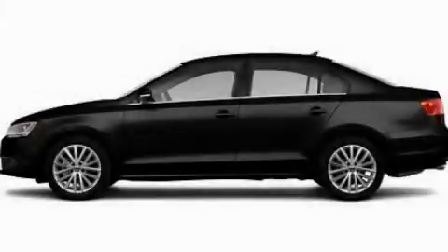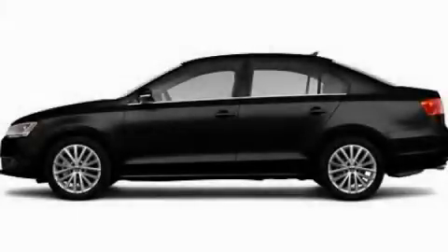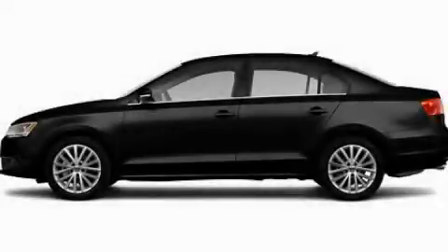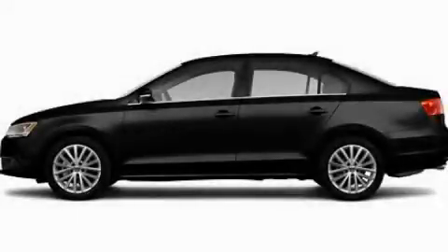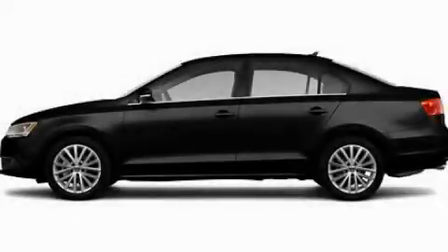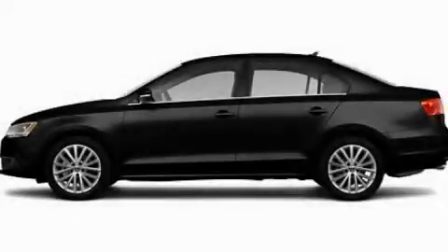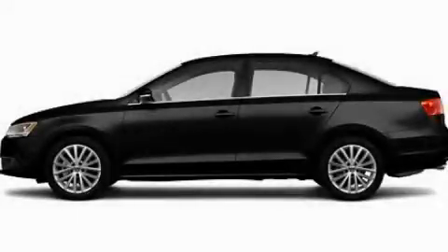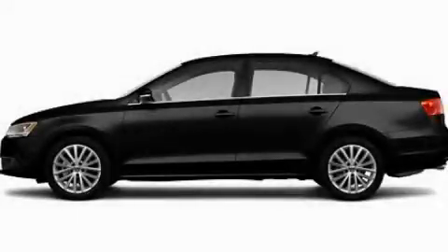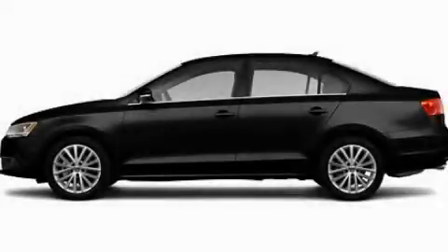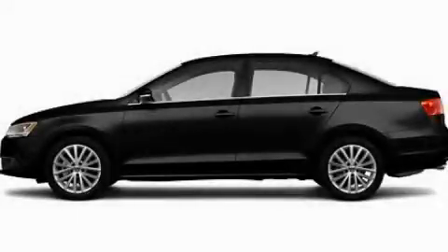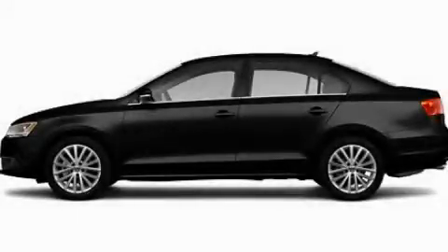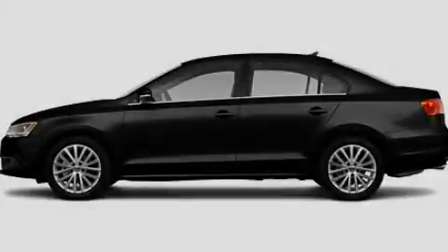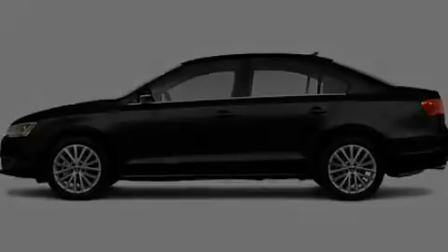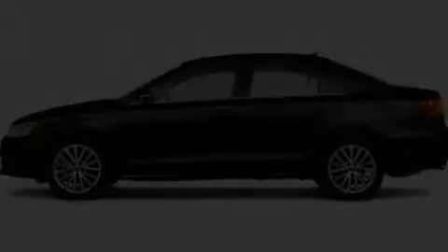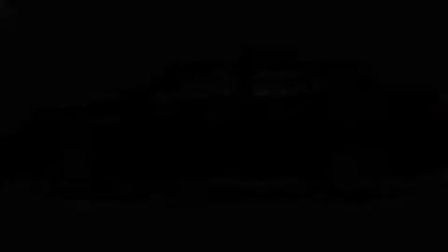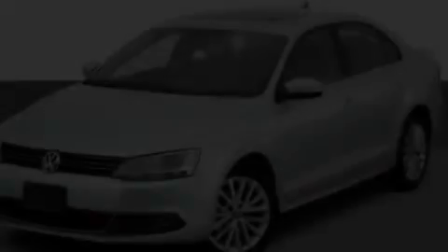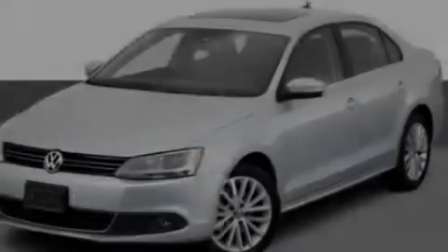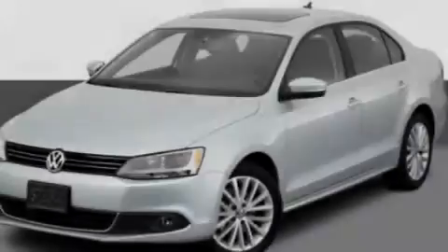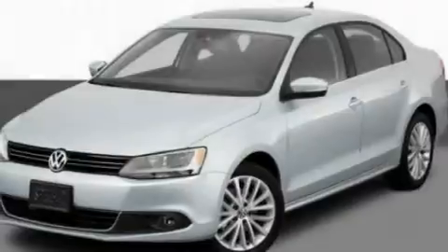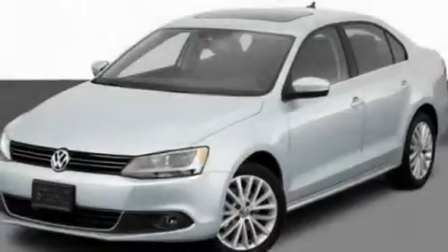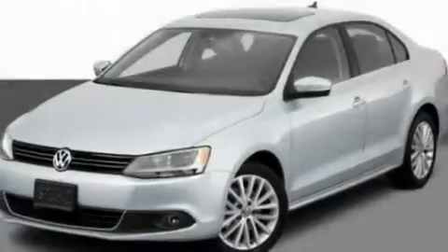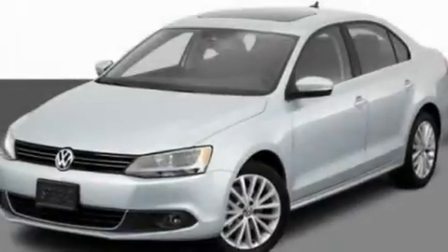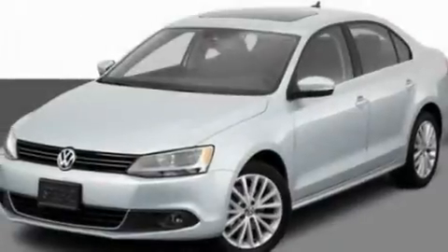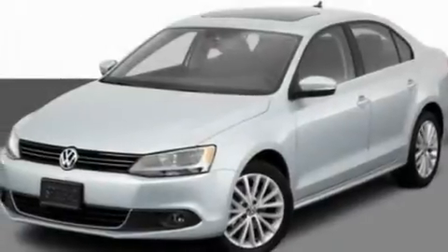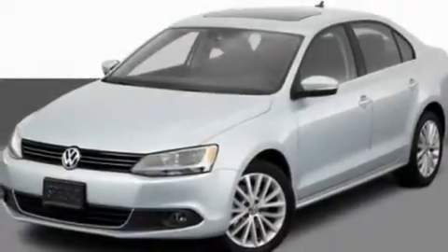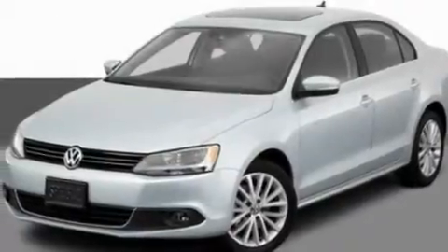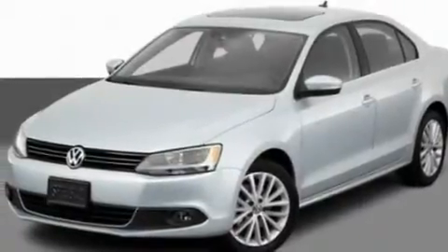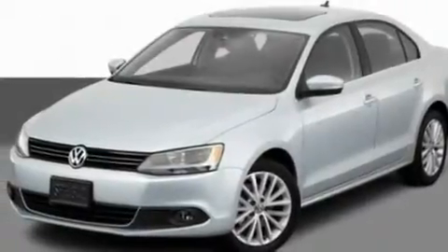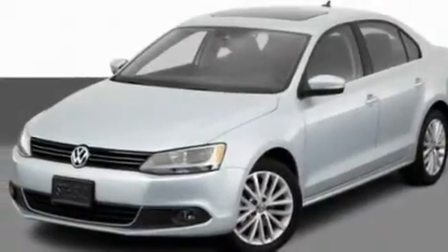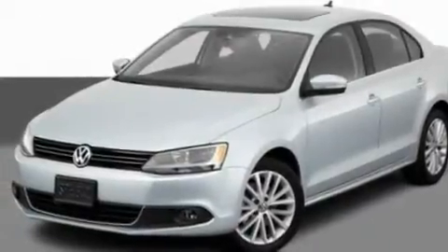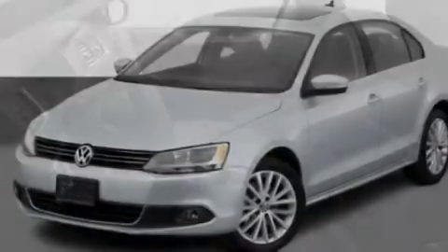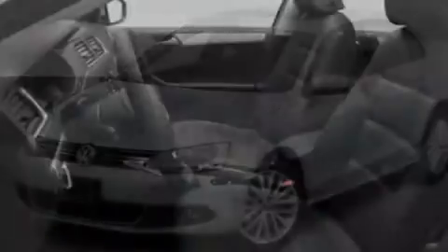This is a 2011 Volkswagen Jetta. It has a 2.5-liter, five-cylinder engine and an automatic transmission.